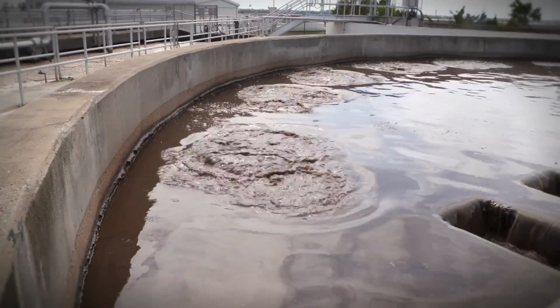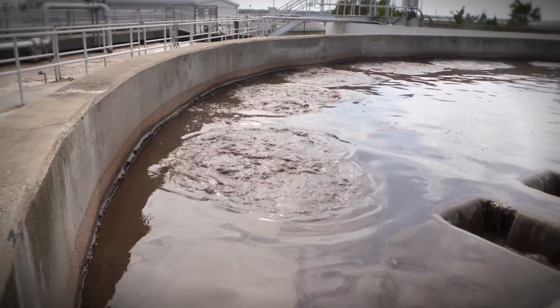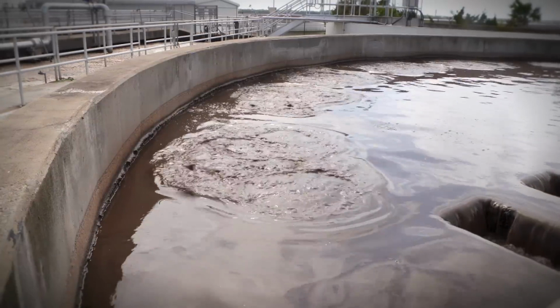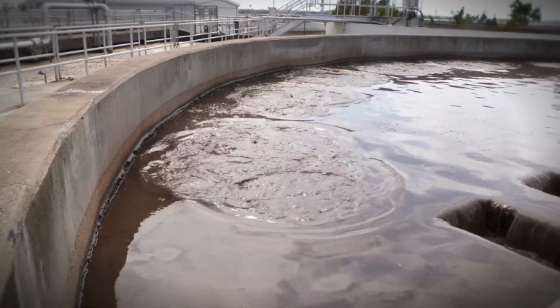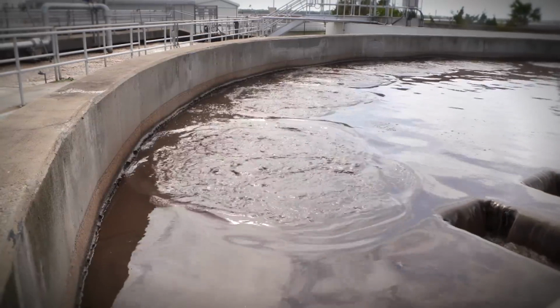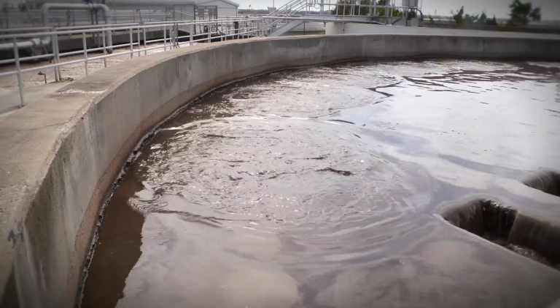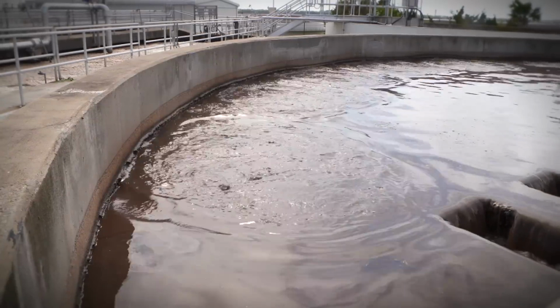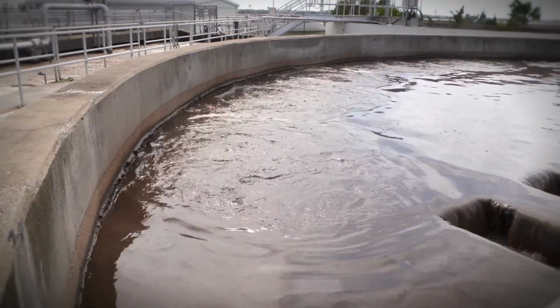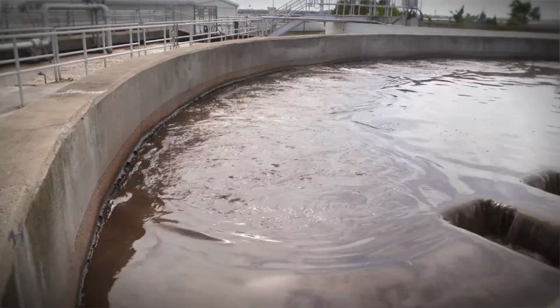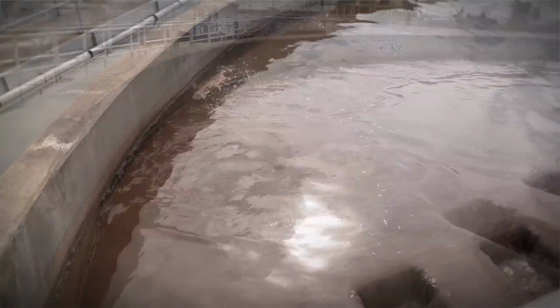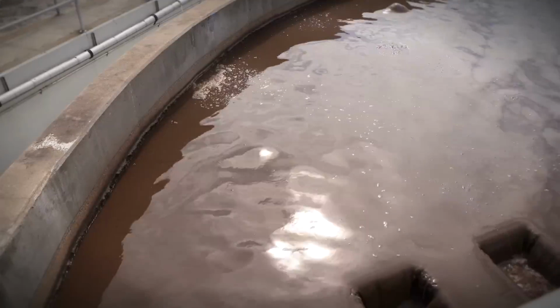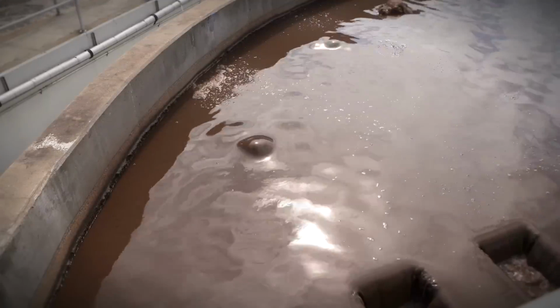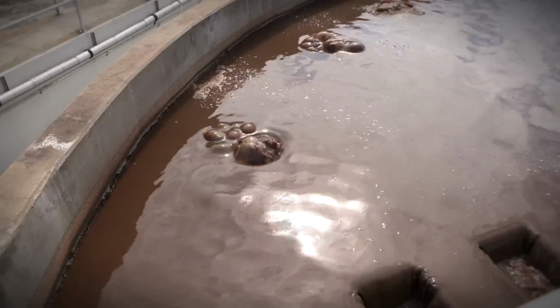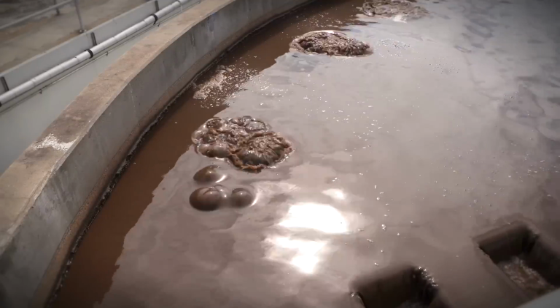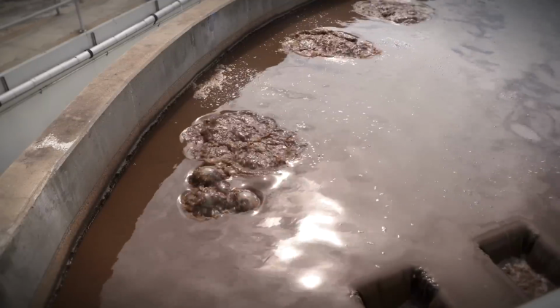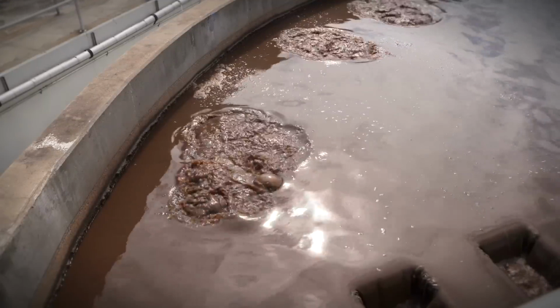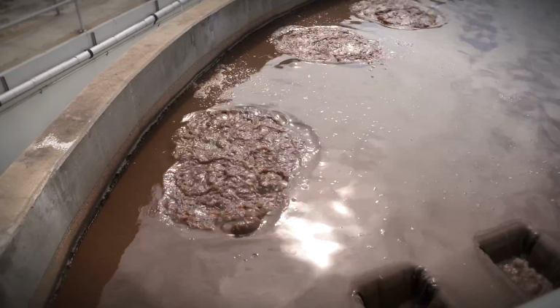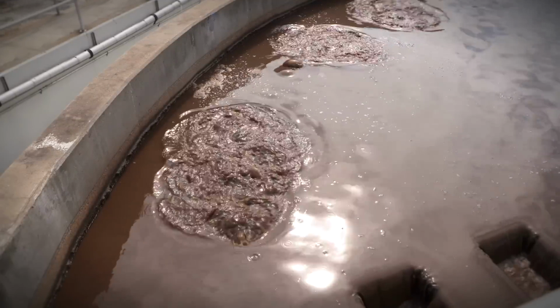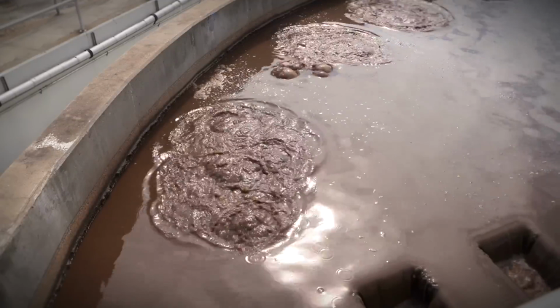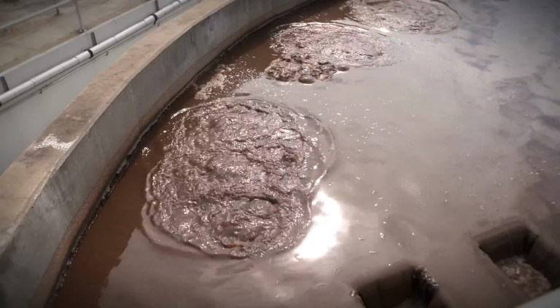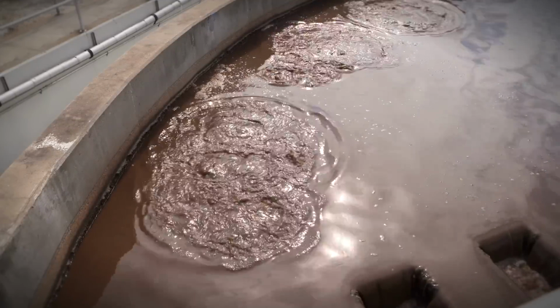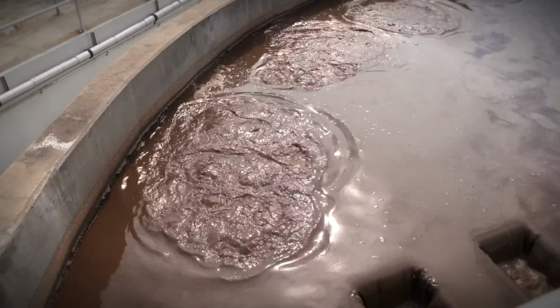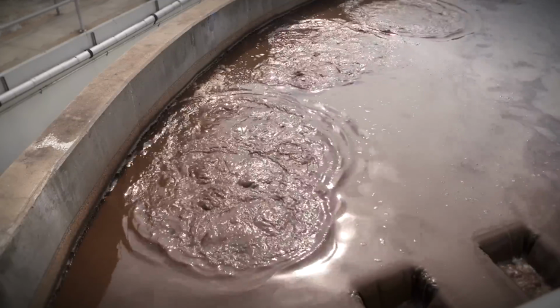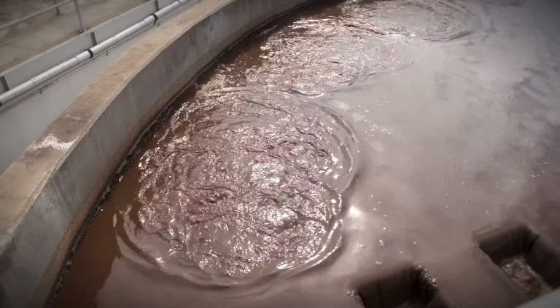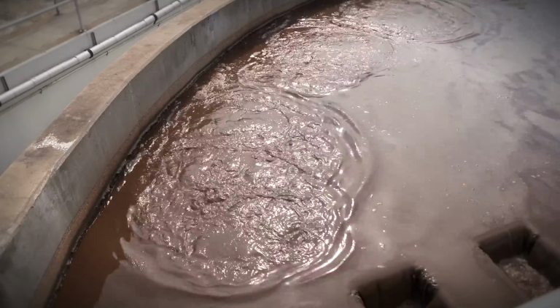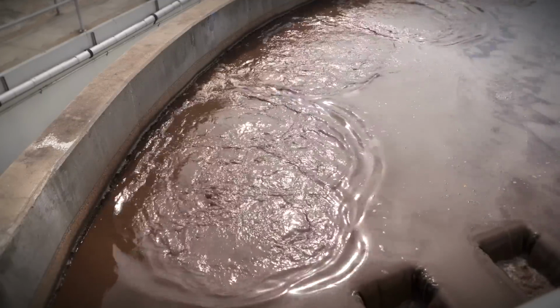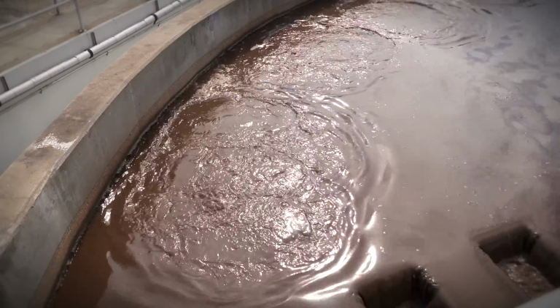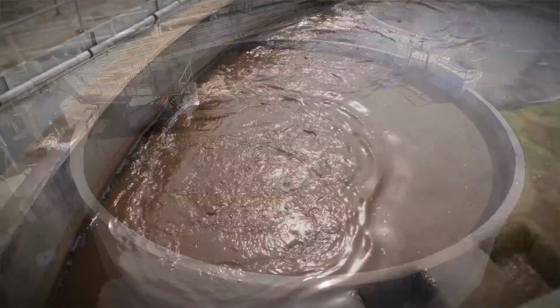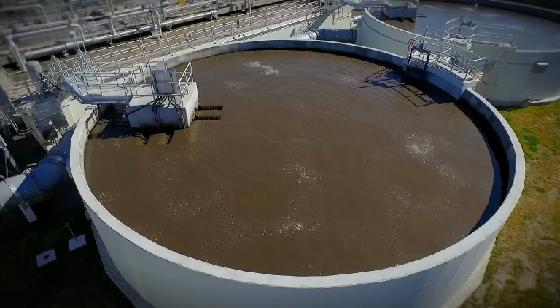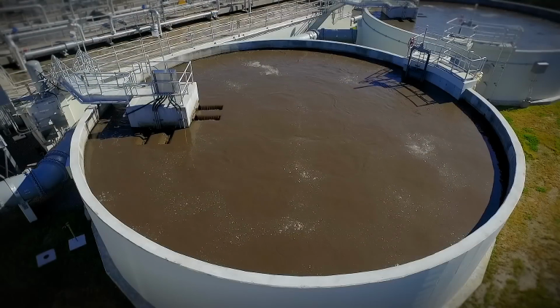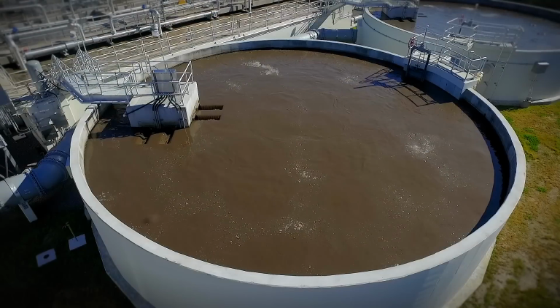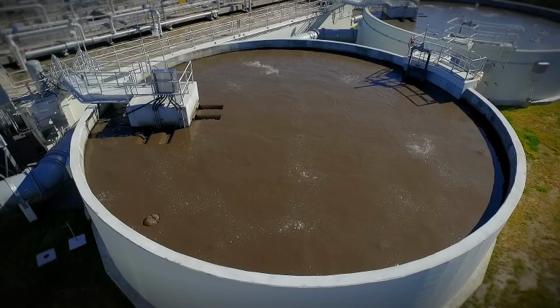And not only that, it keeps the sand from building up in the tank. So when you clean the tank, there's very minimal cleanup.